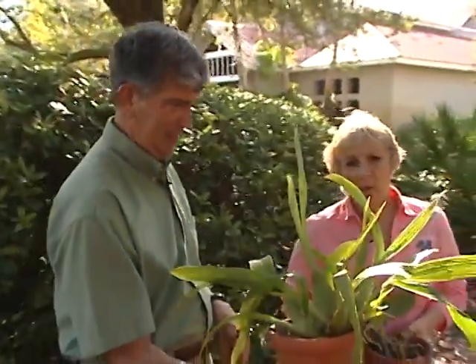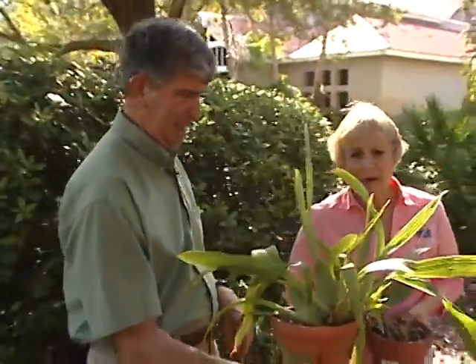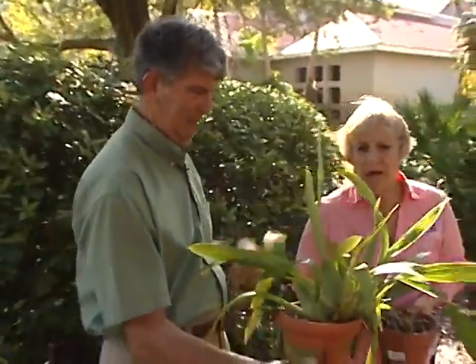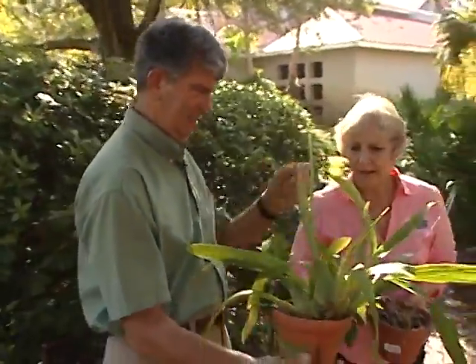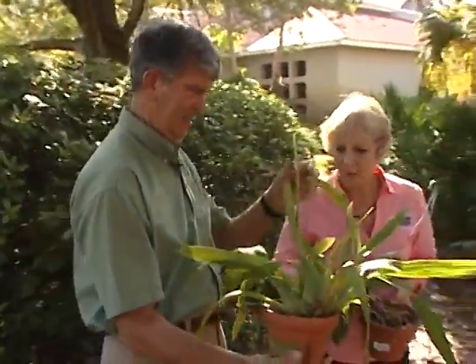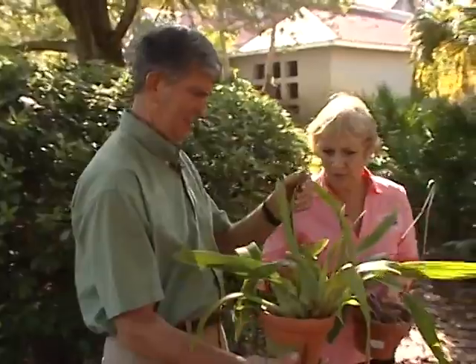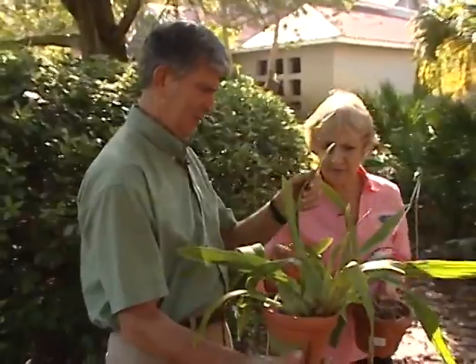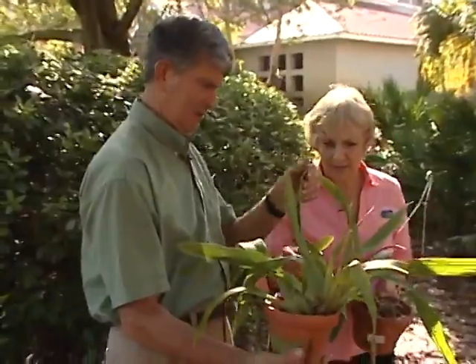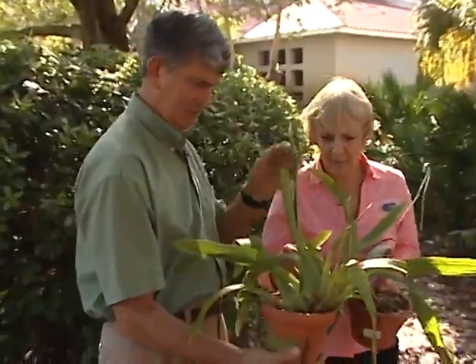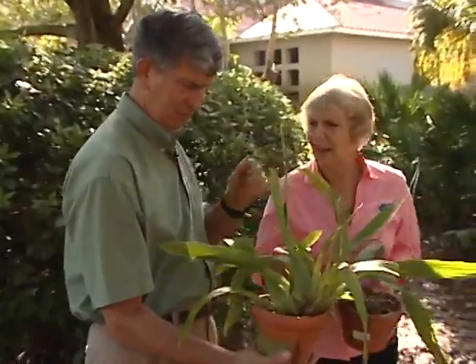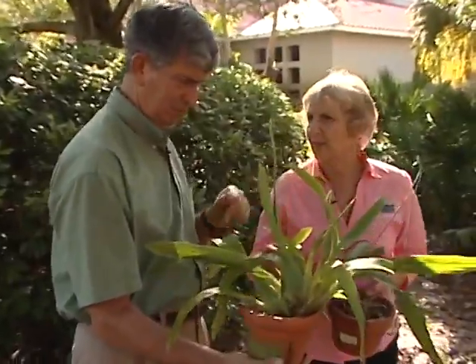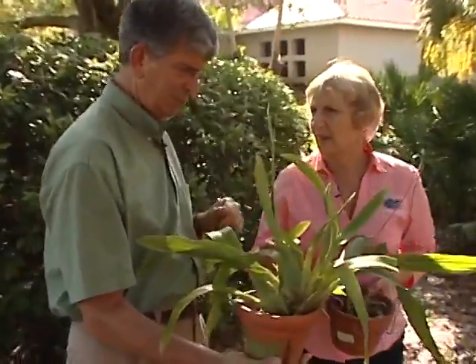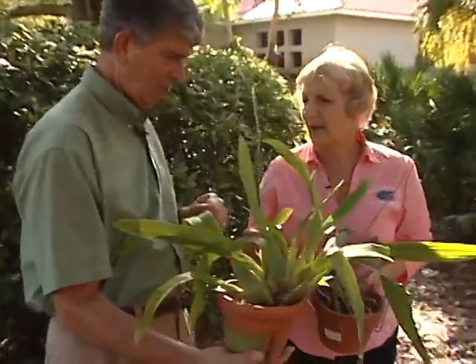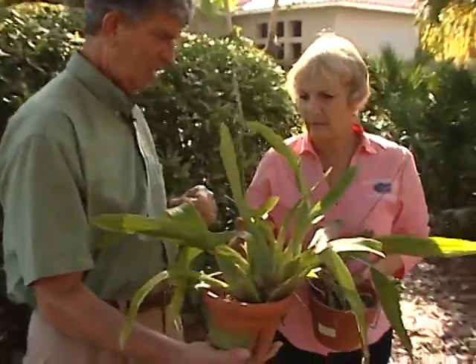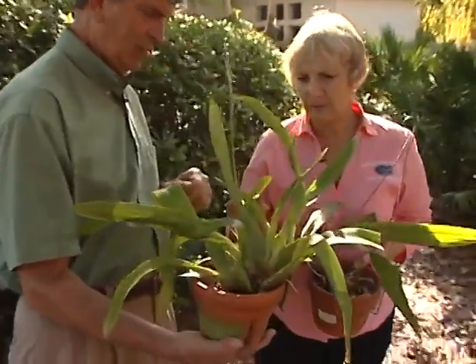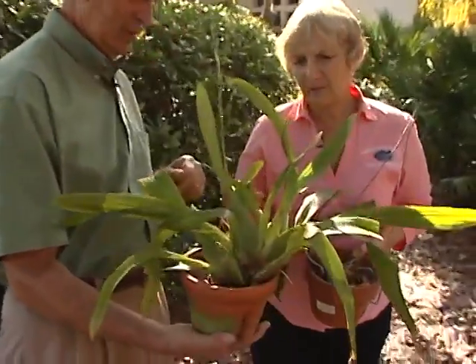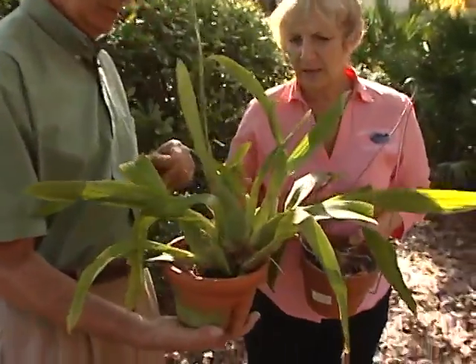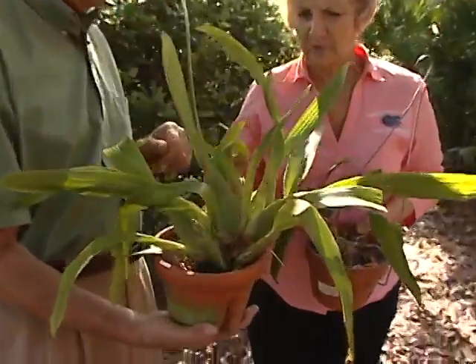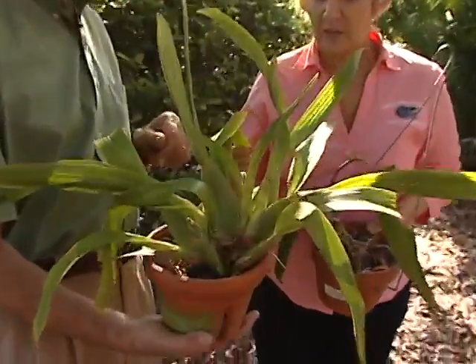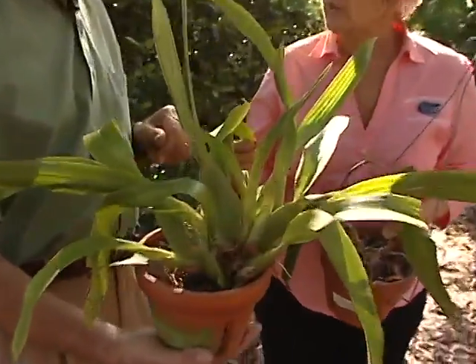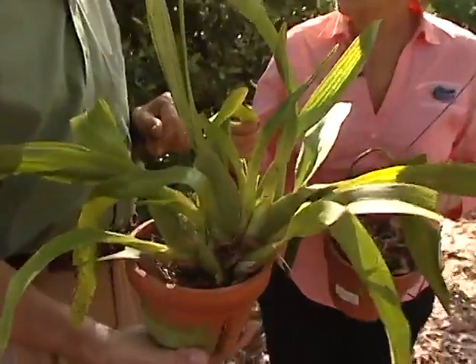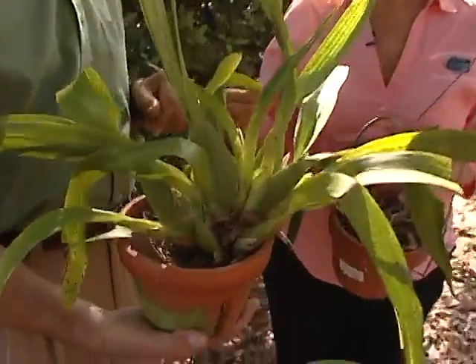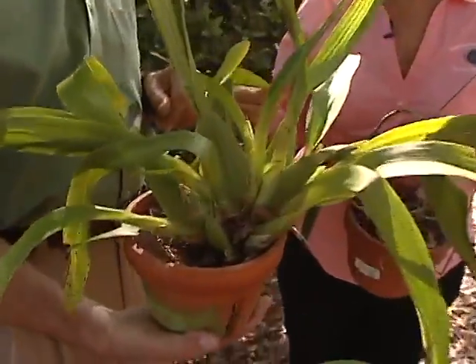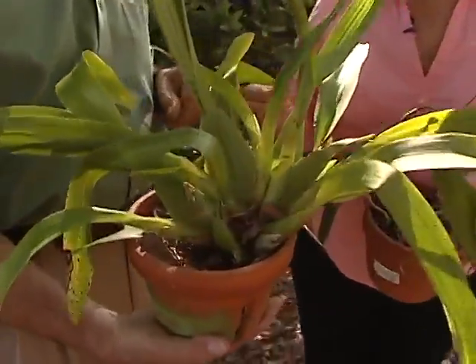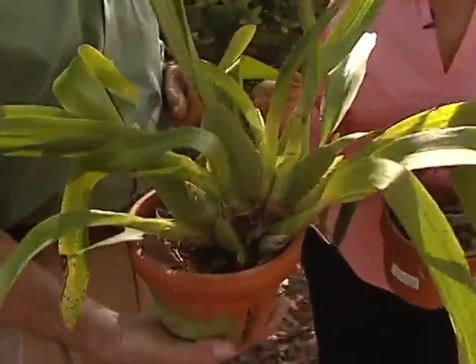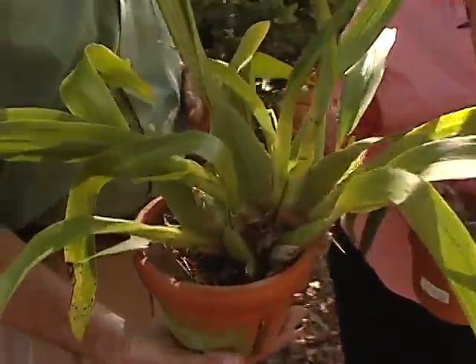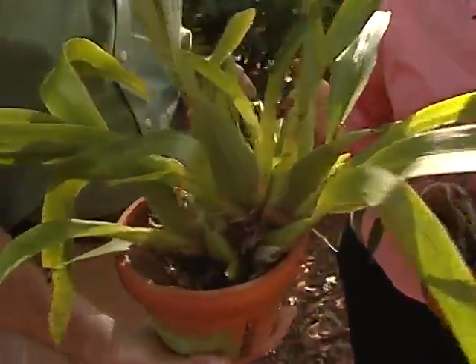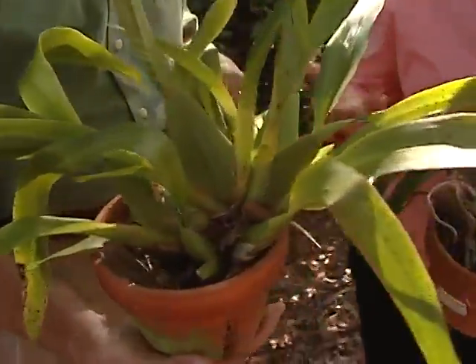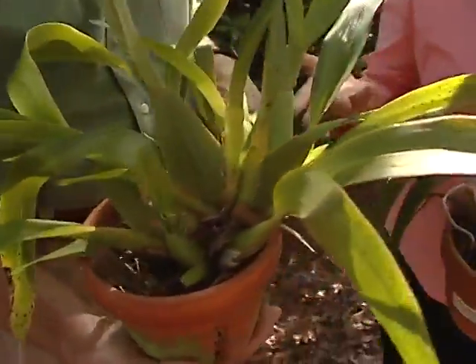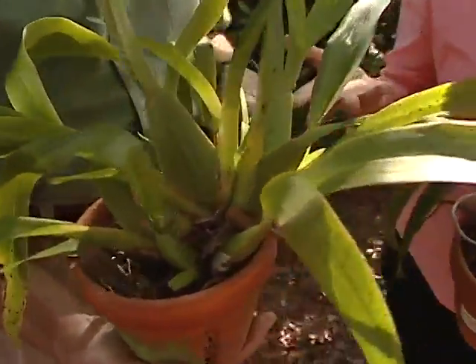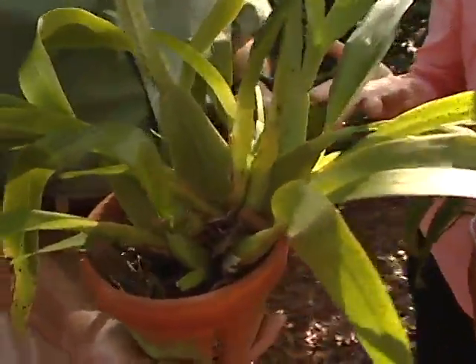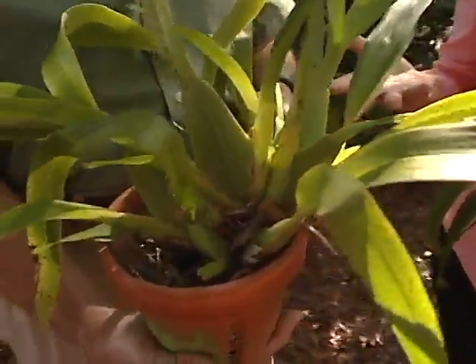I like orchids. I have about eight of them now, but they do require some care, and one of them is repotting.